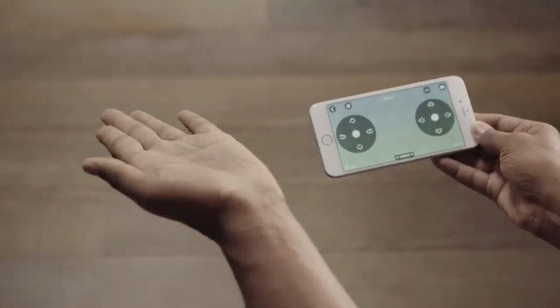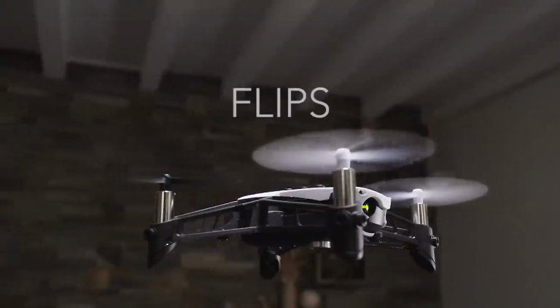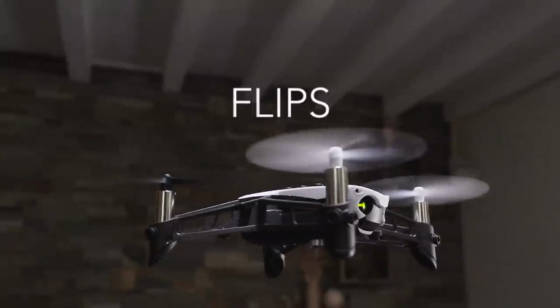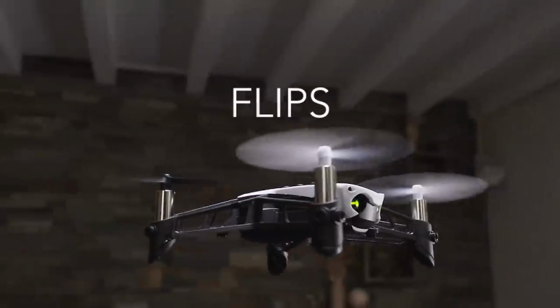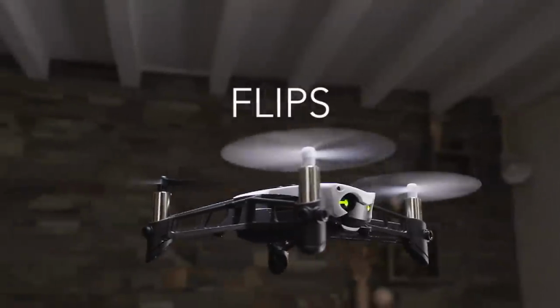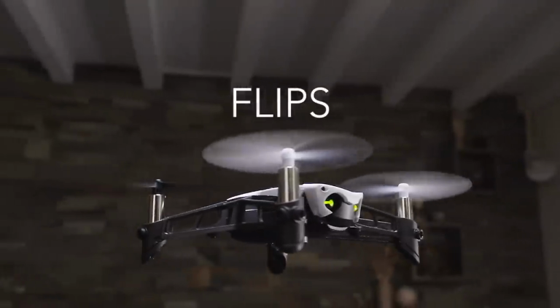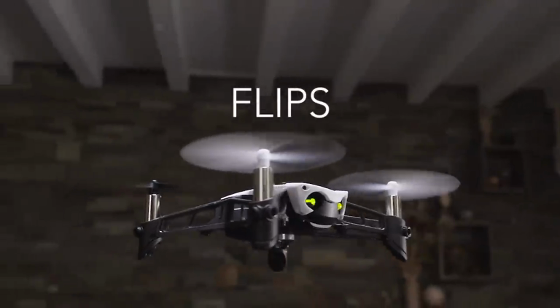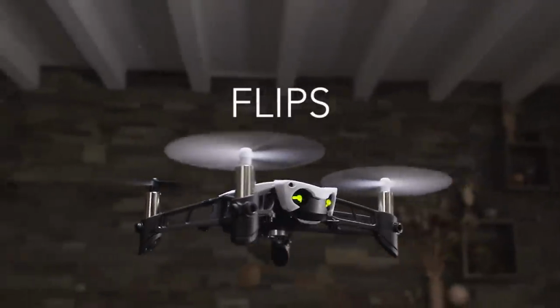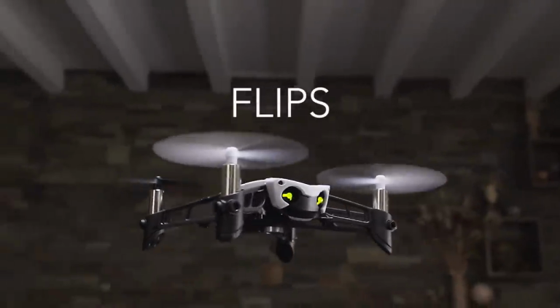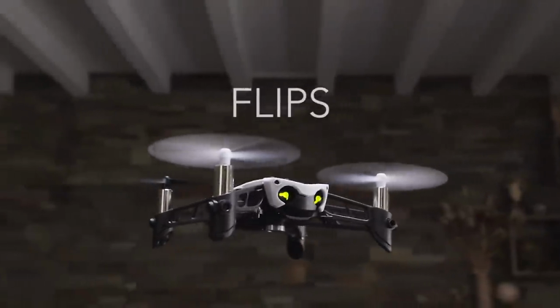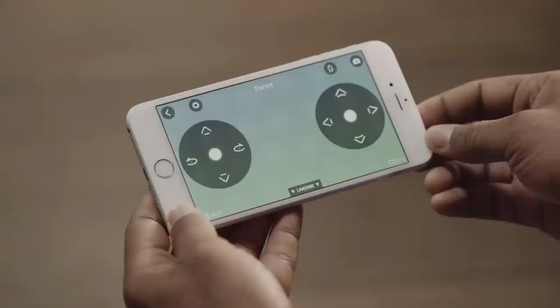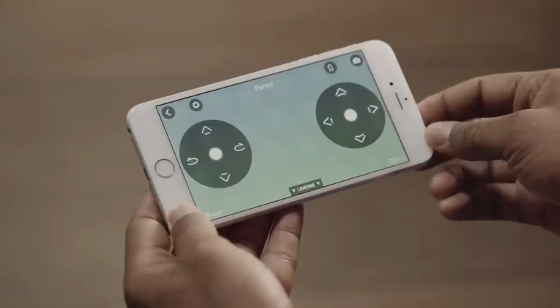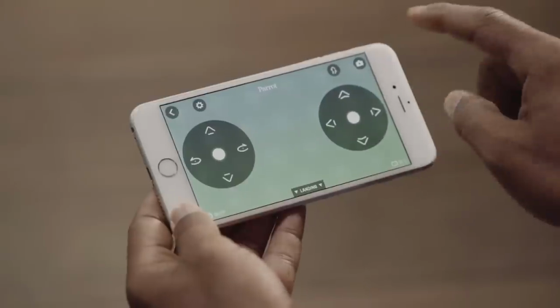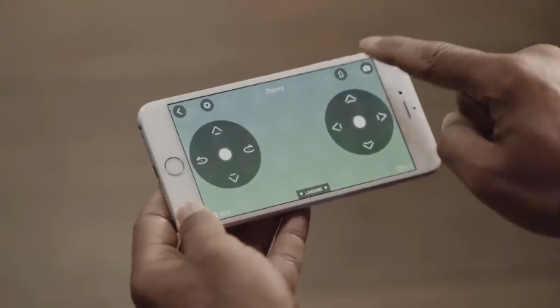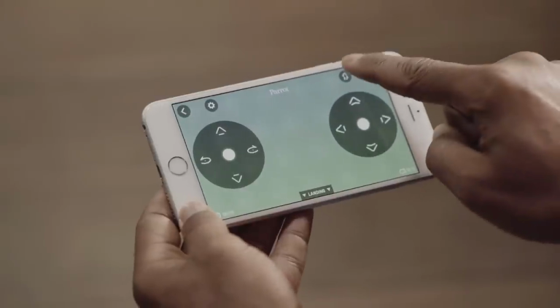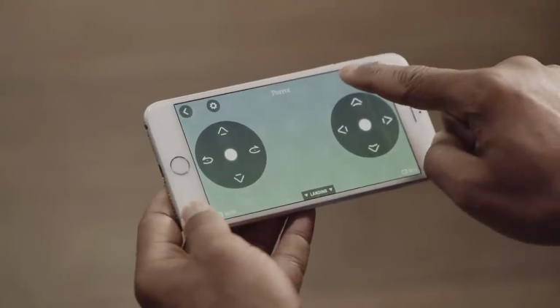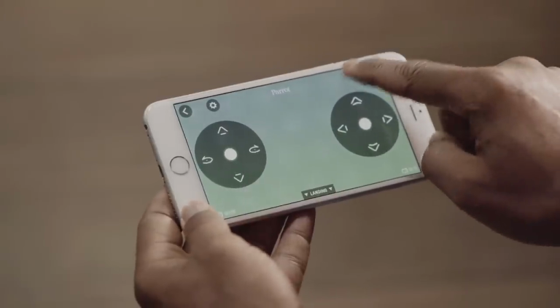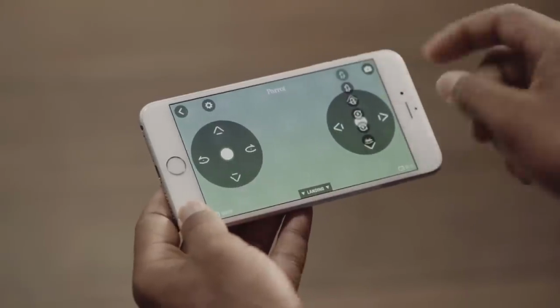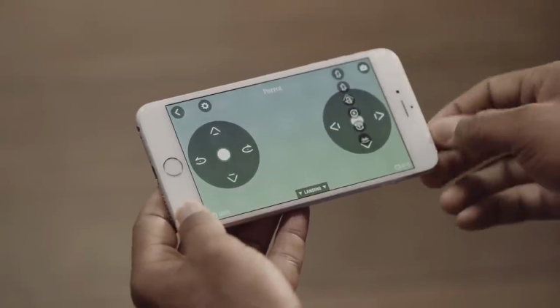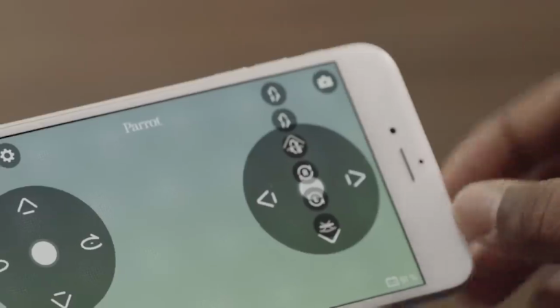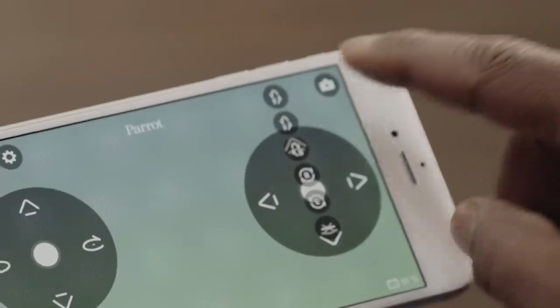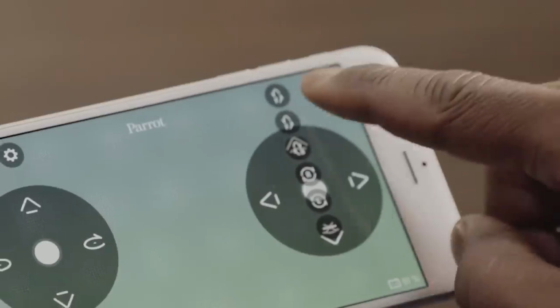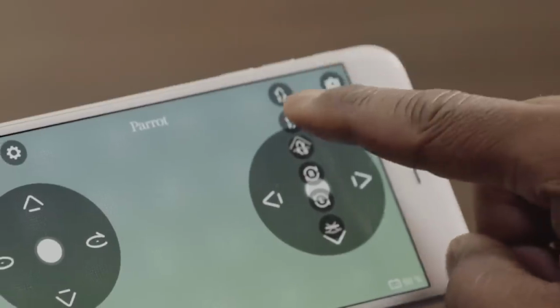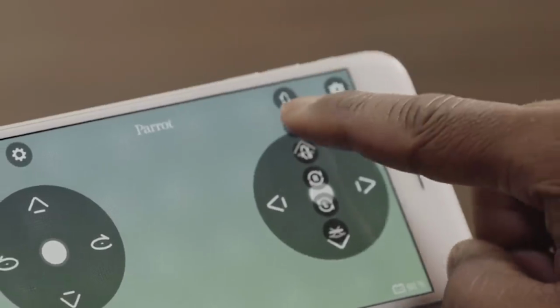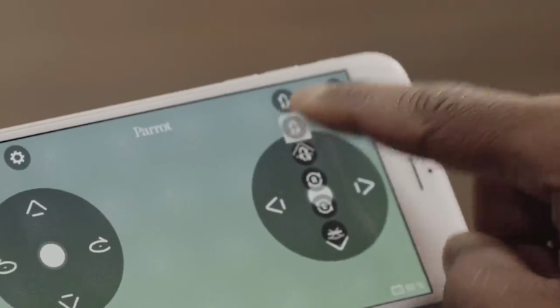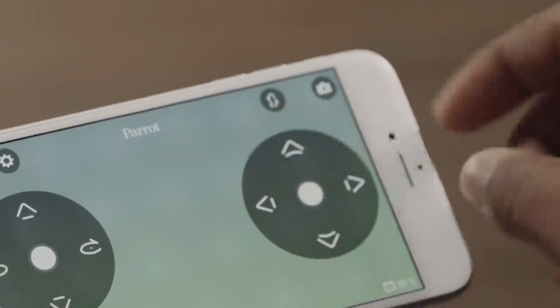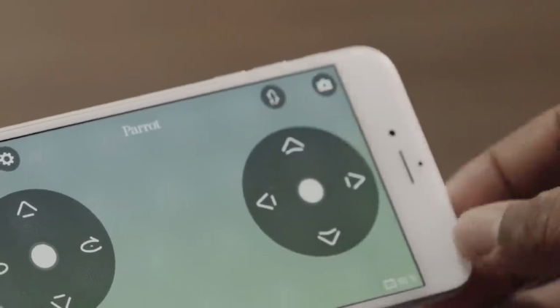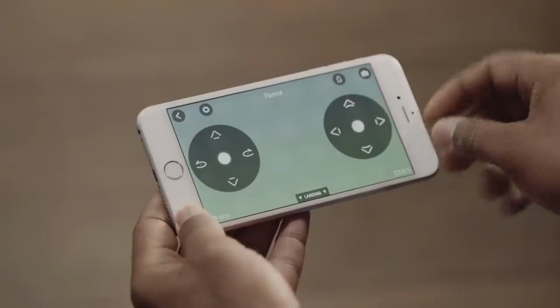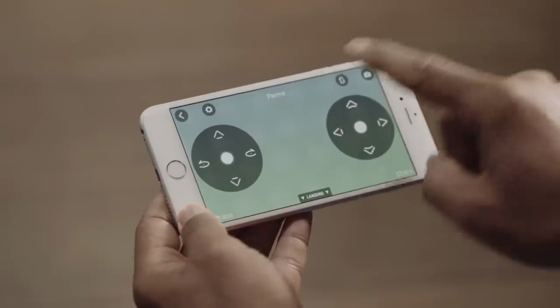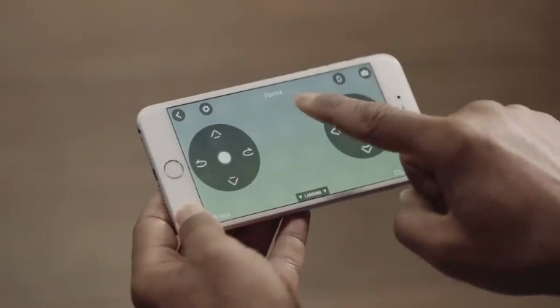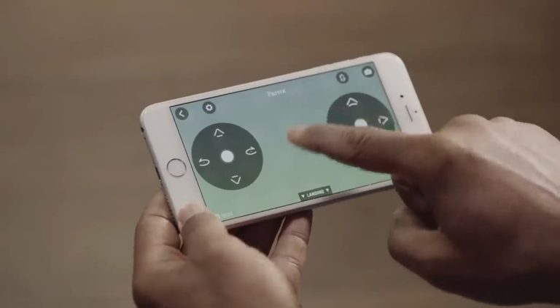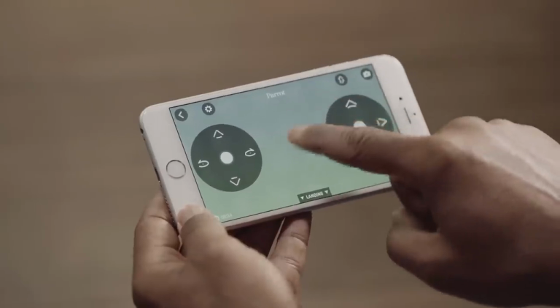The Parrot Mambo can do flips. To do a flip, select the flip of your choice here, then double tap the screen.